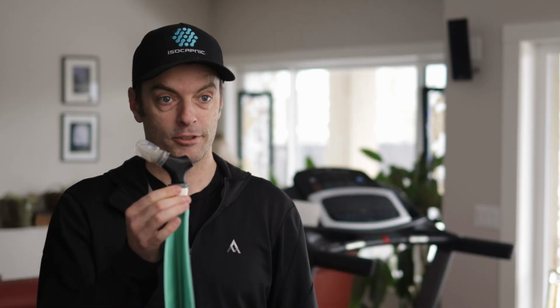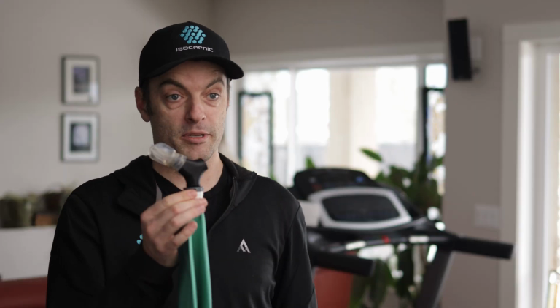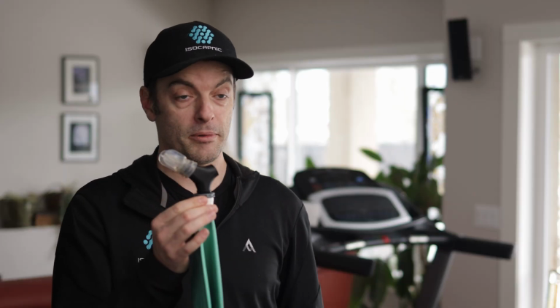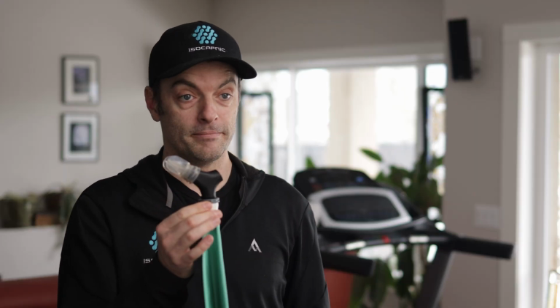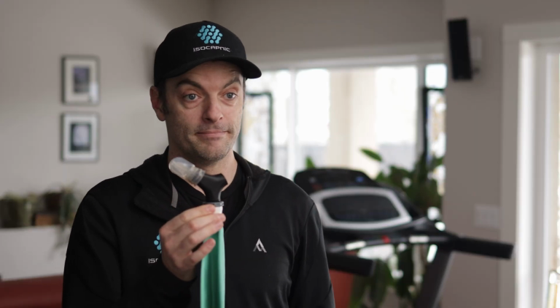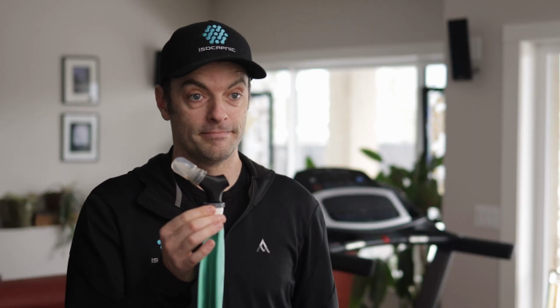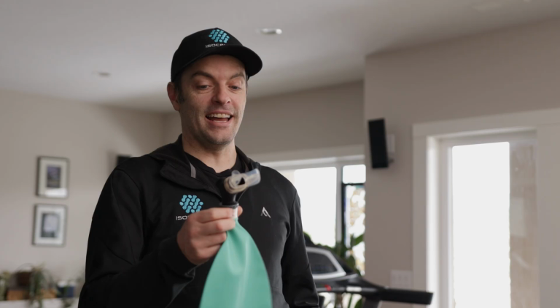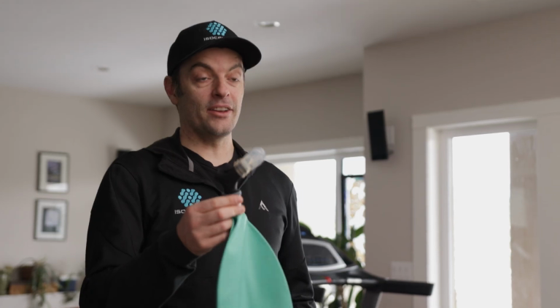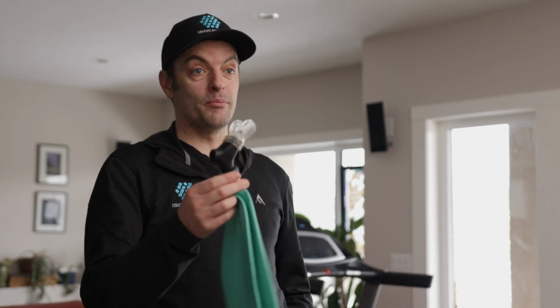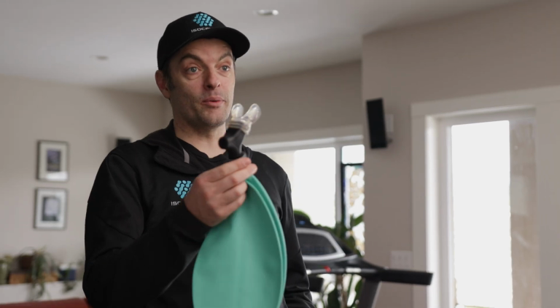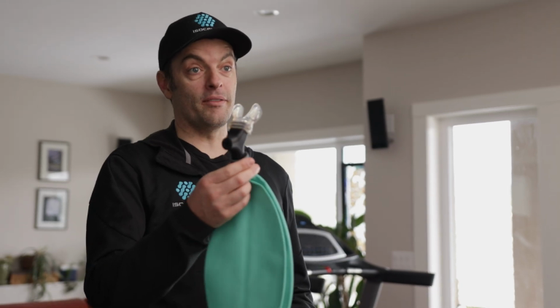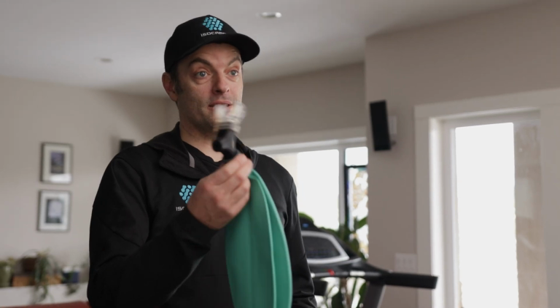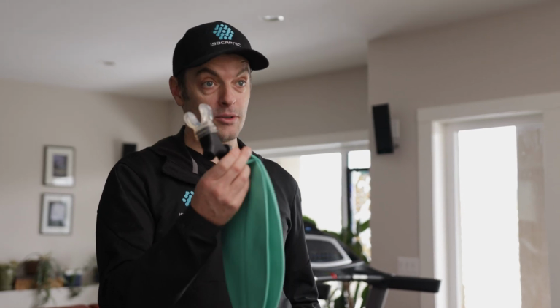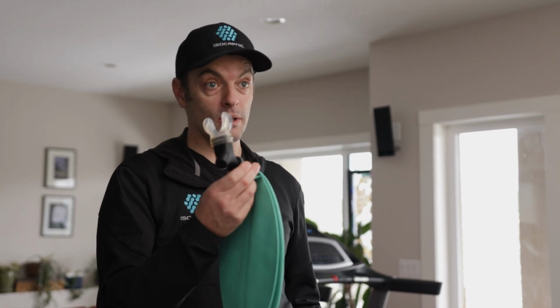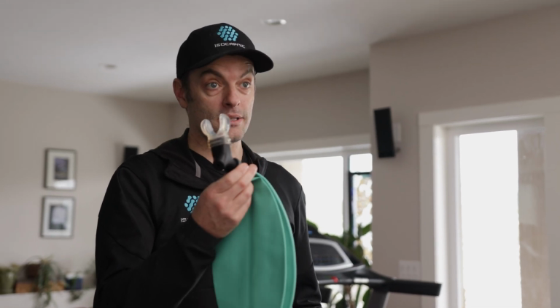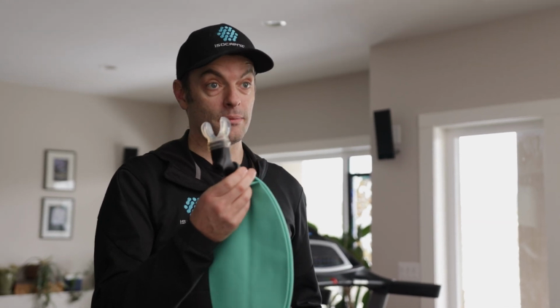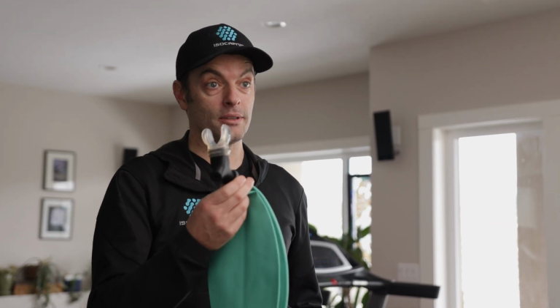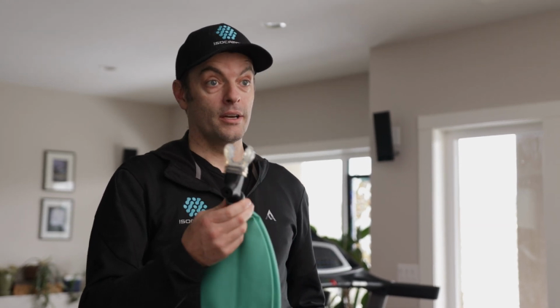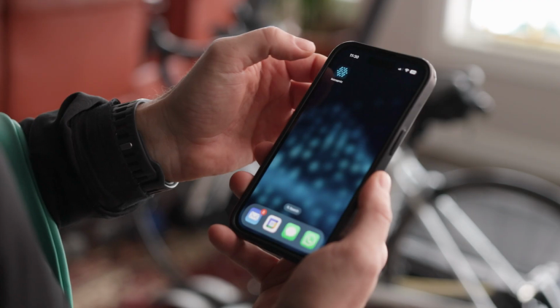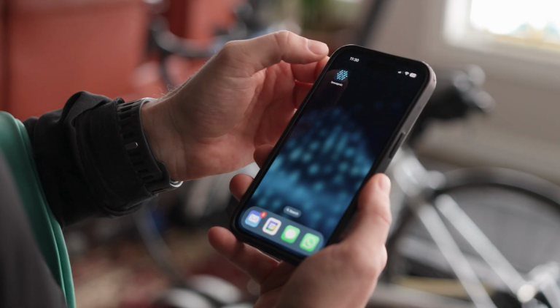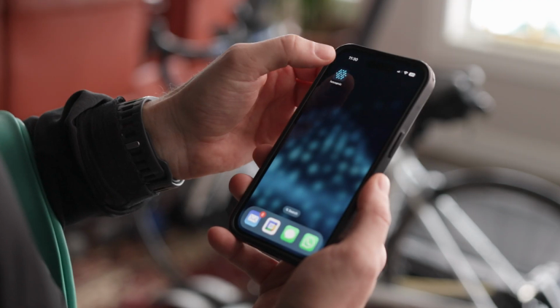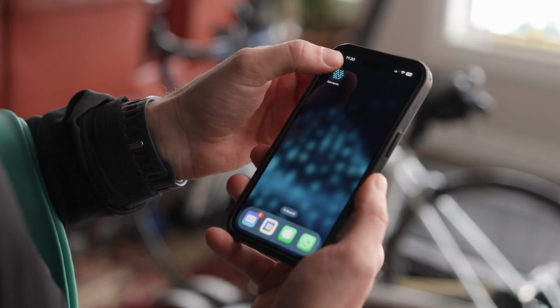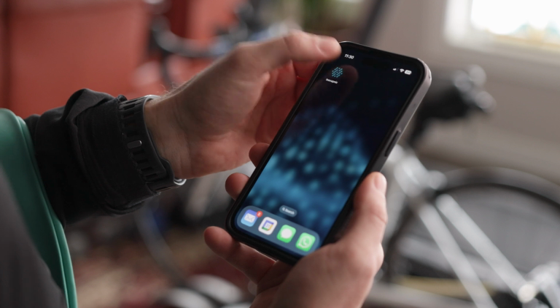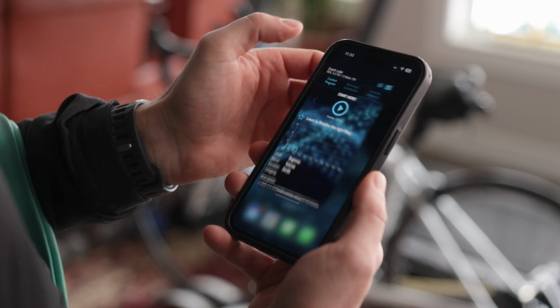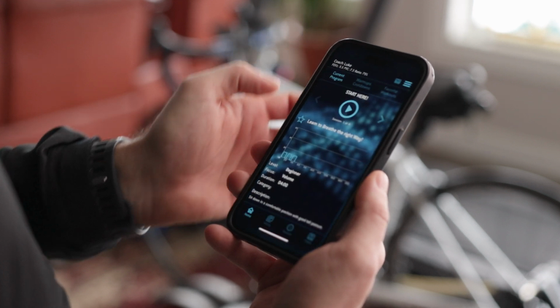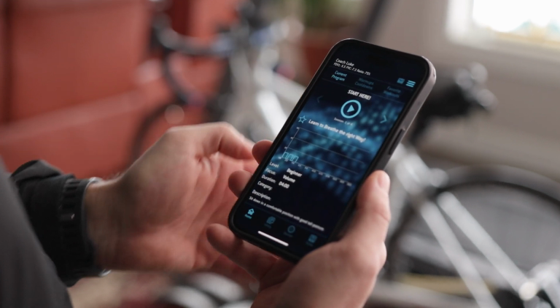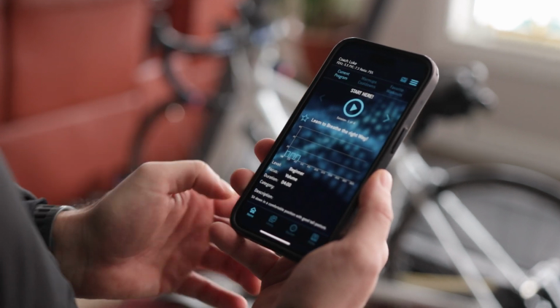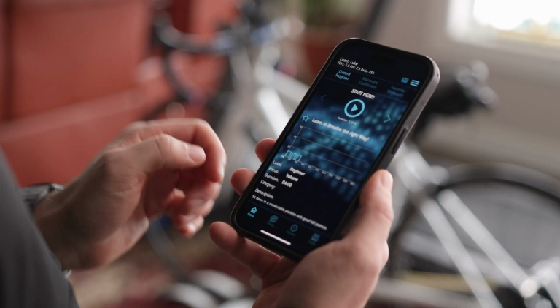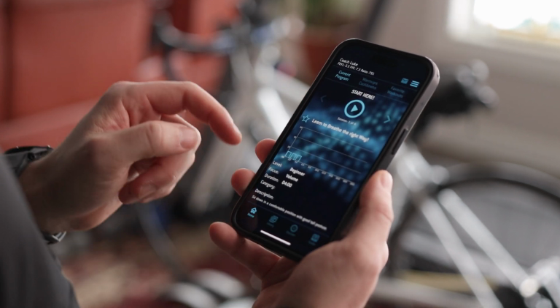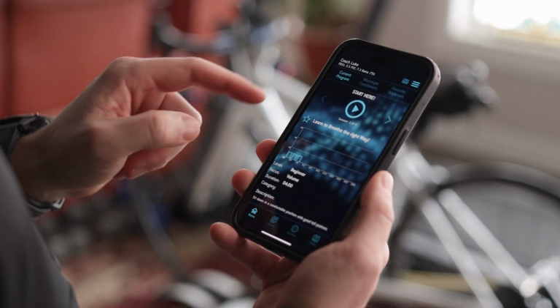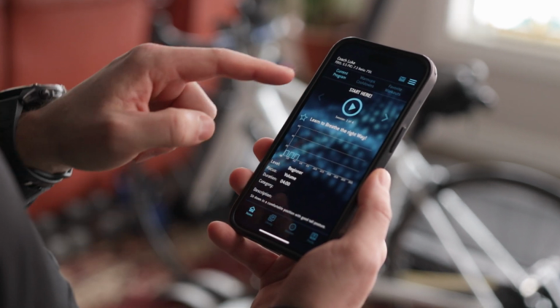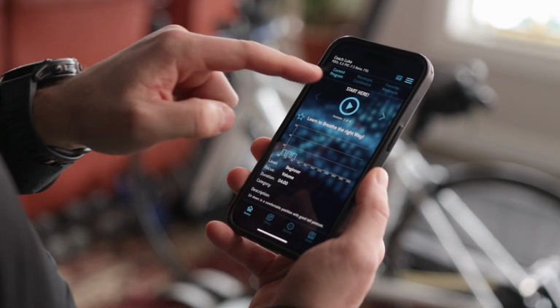Super simple. Now that your Breatheway device is totally assembled, you just want to load up your app and we can start the first workout.